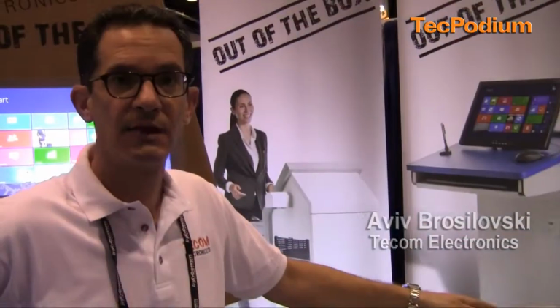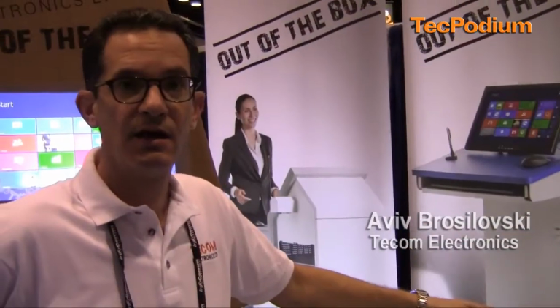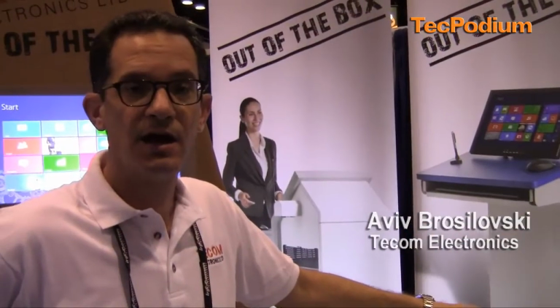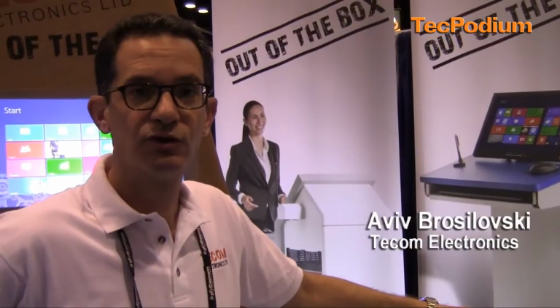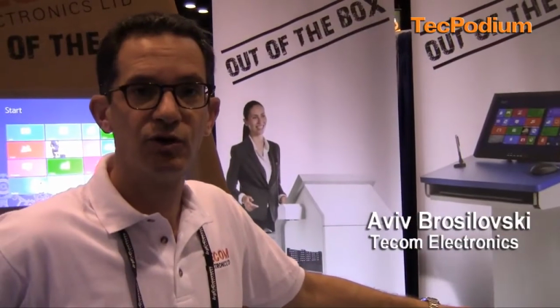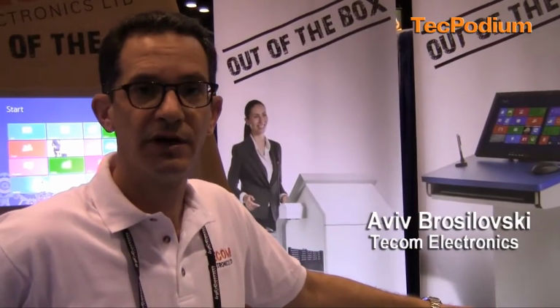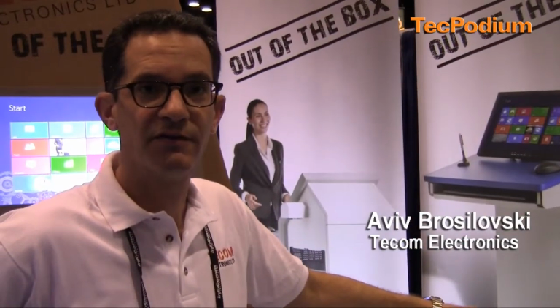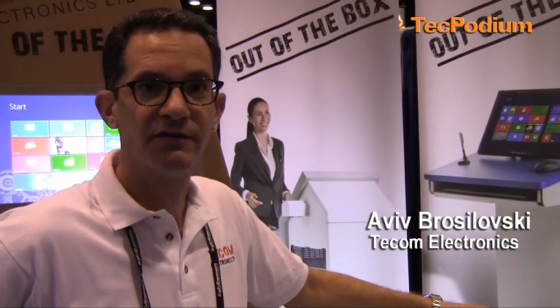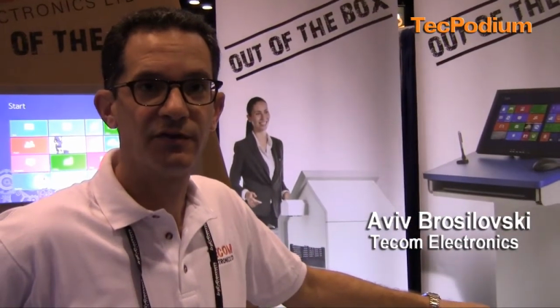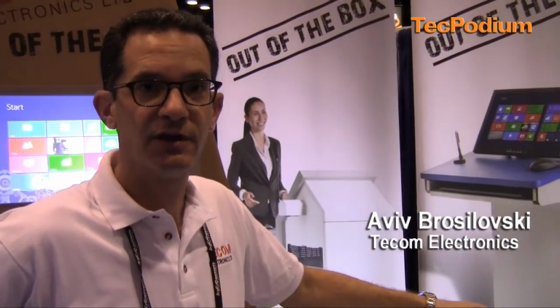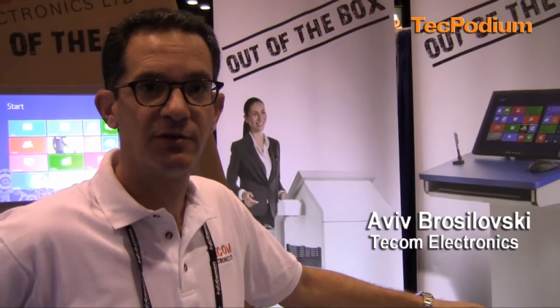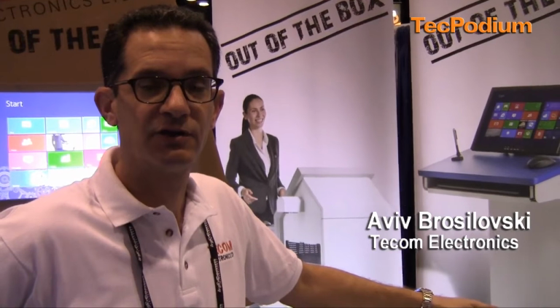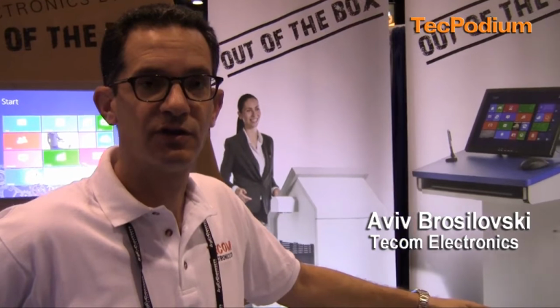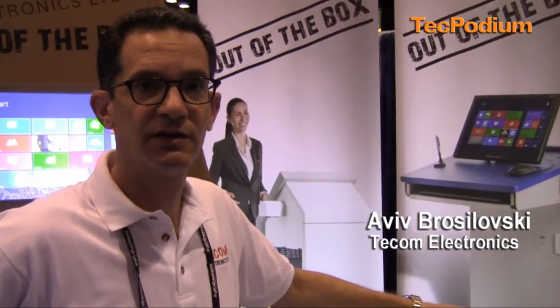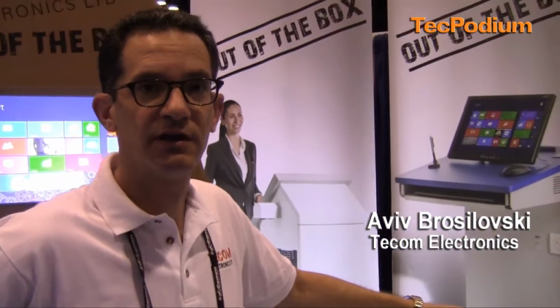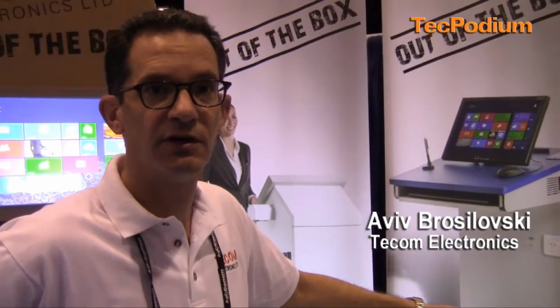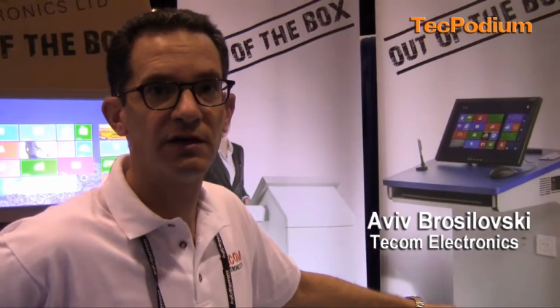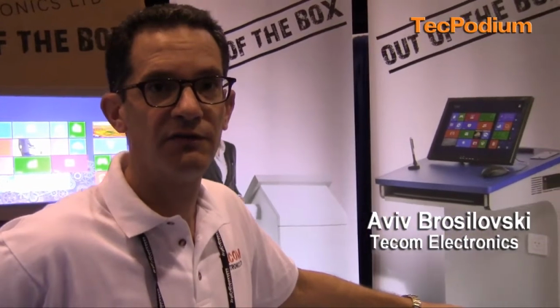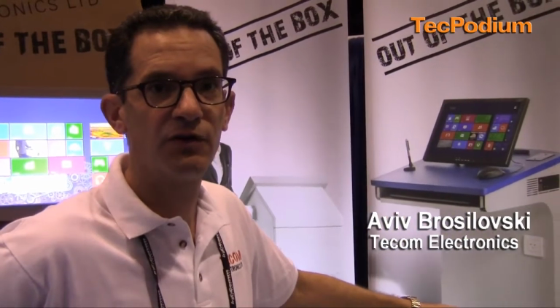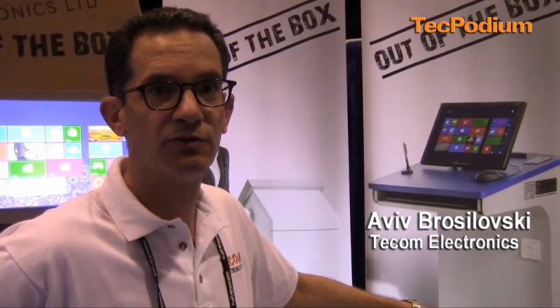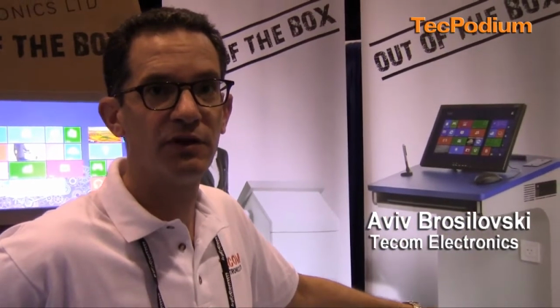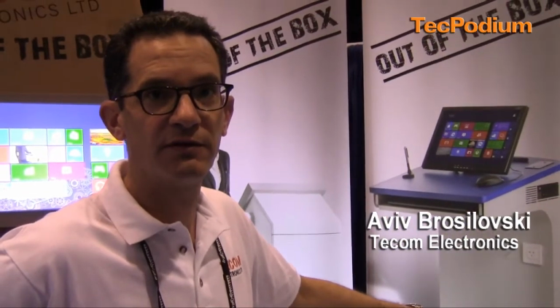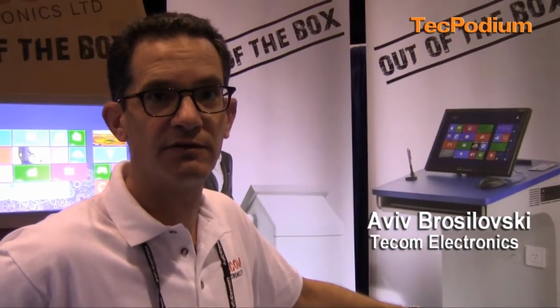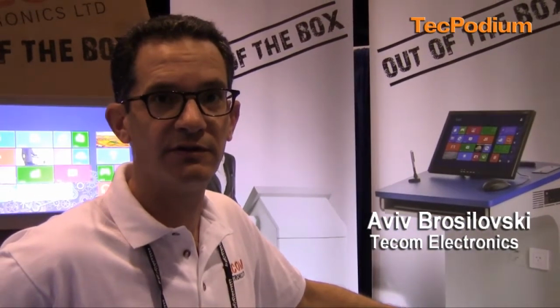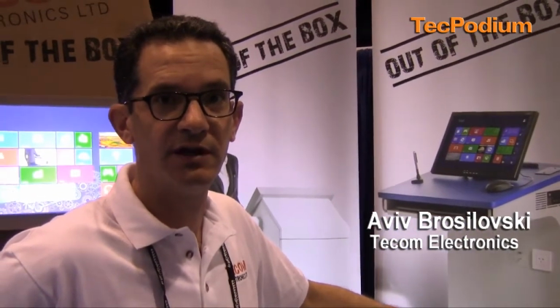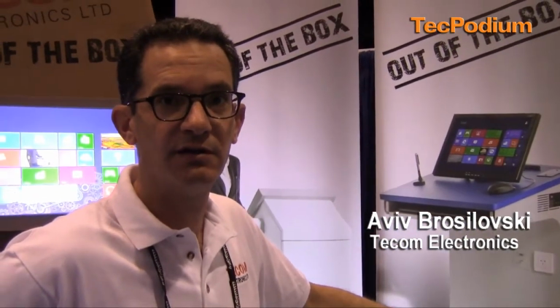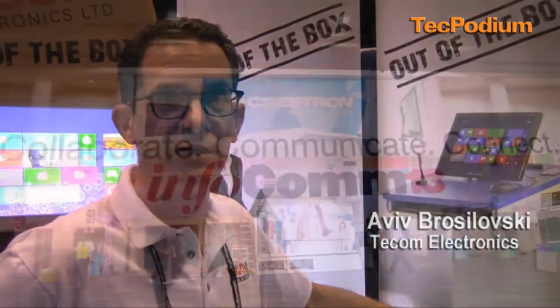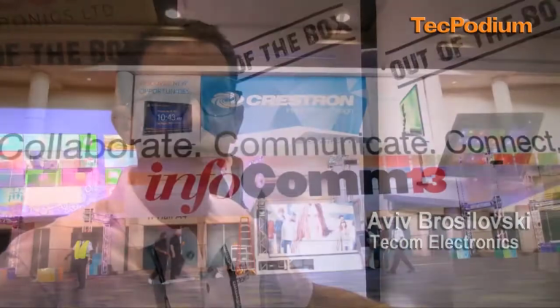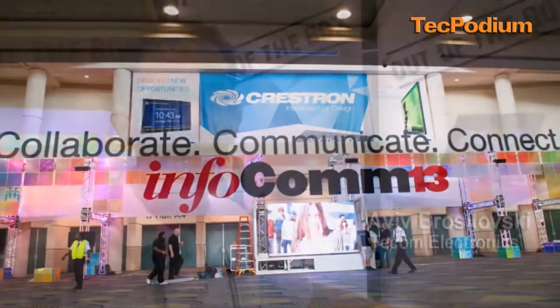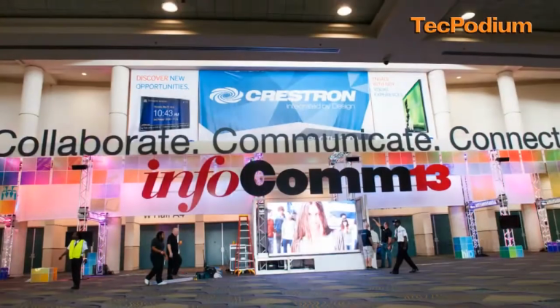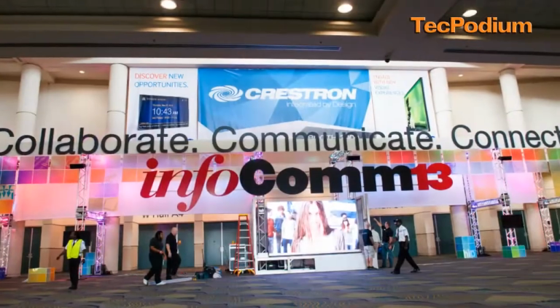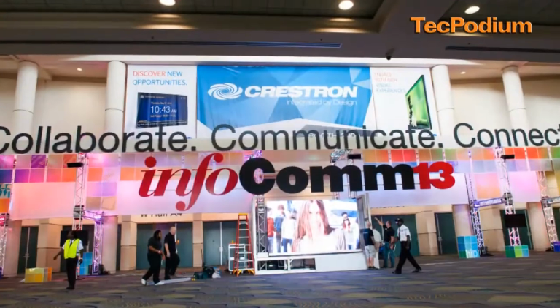Hi, good morning. Gavi from Ticom Electronics here at Infocom 2013 in Orlando, Florida.